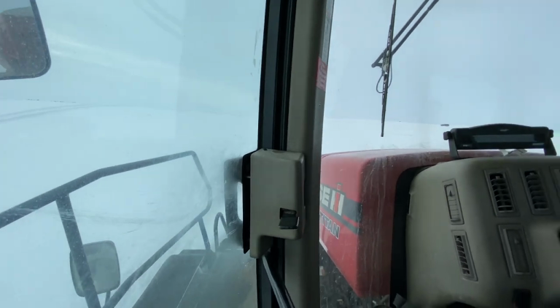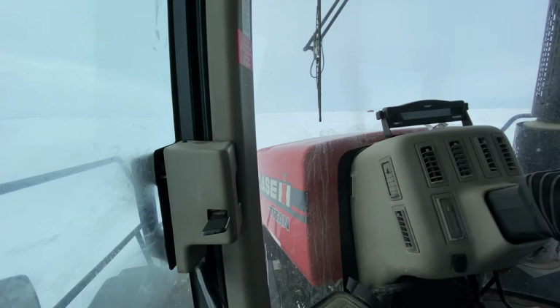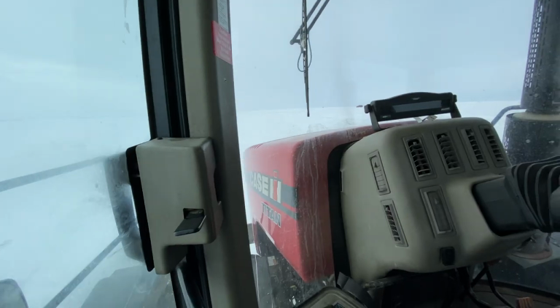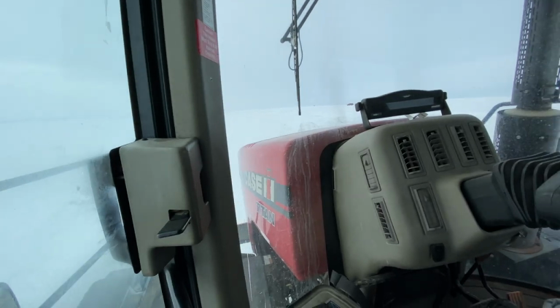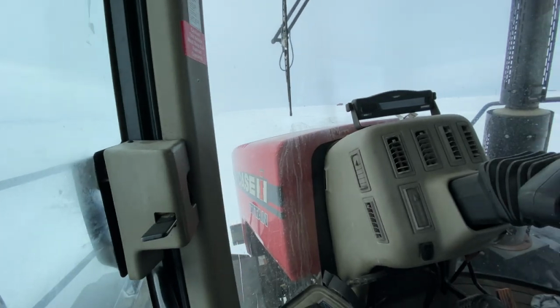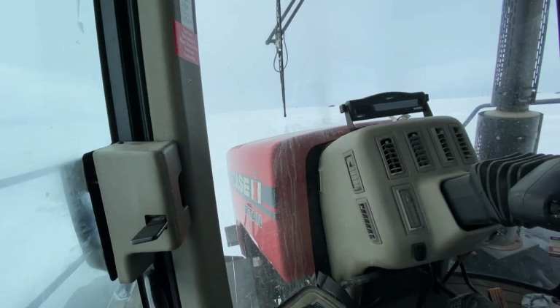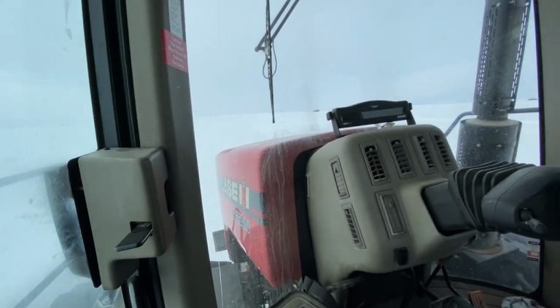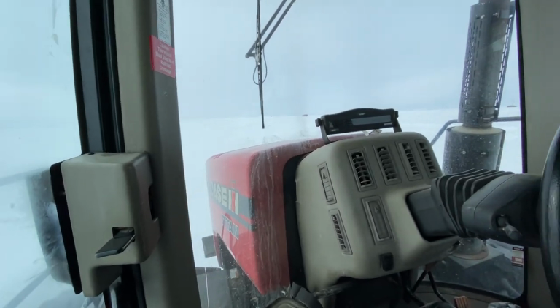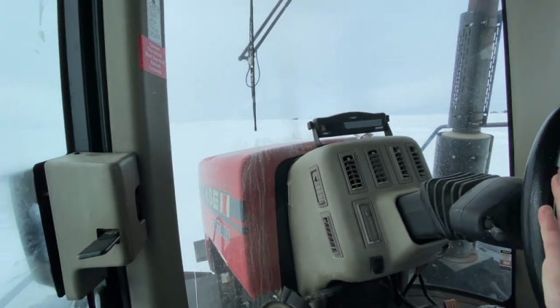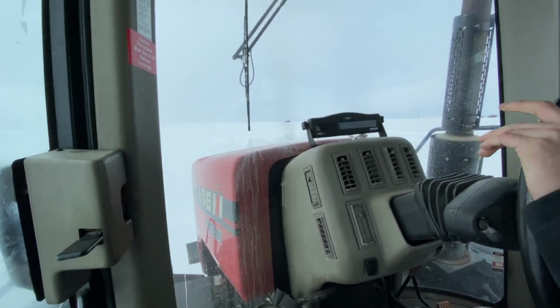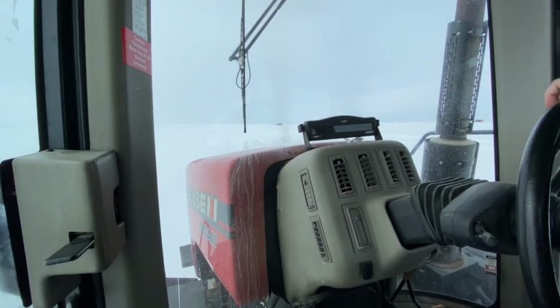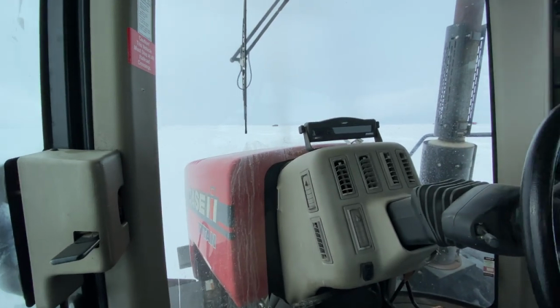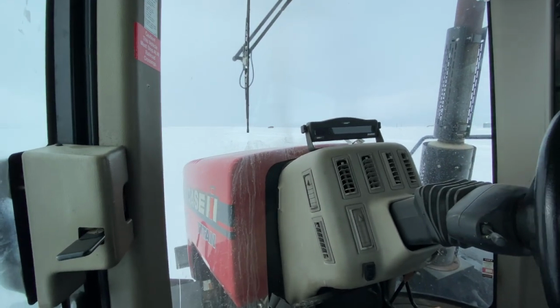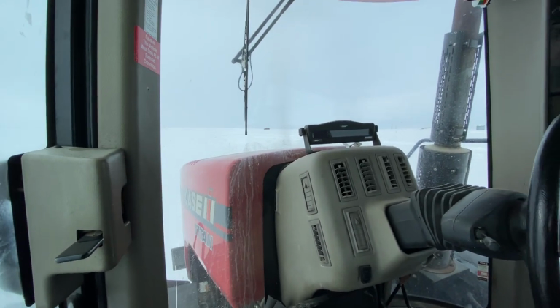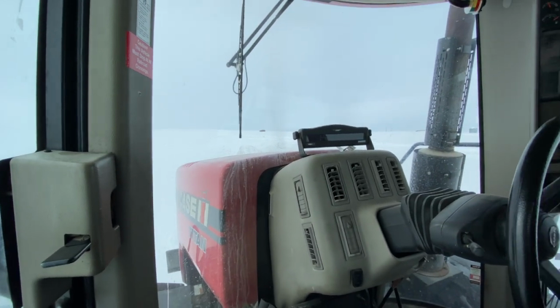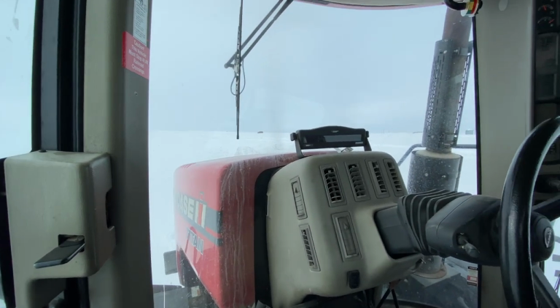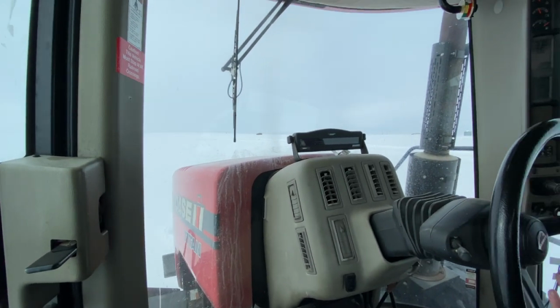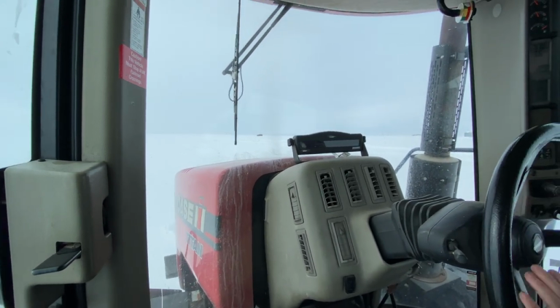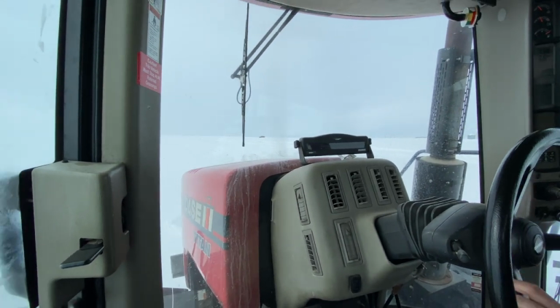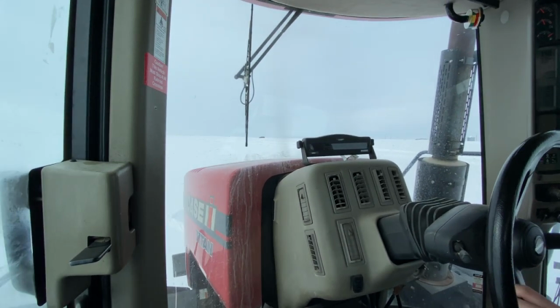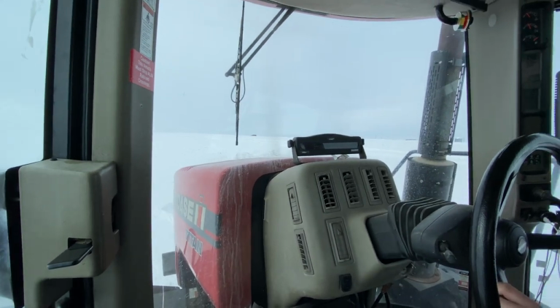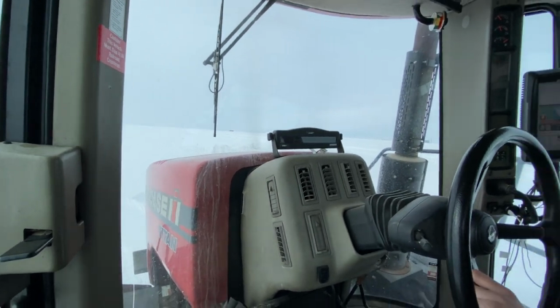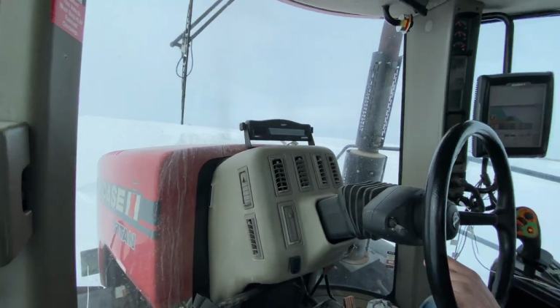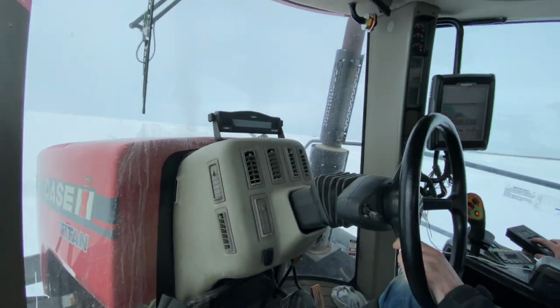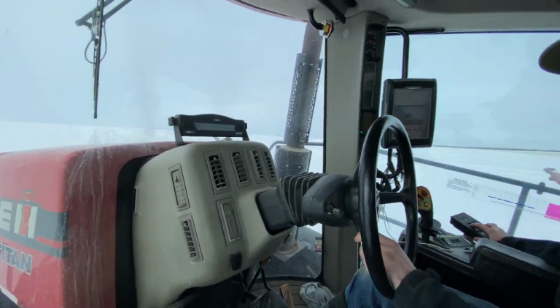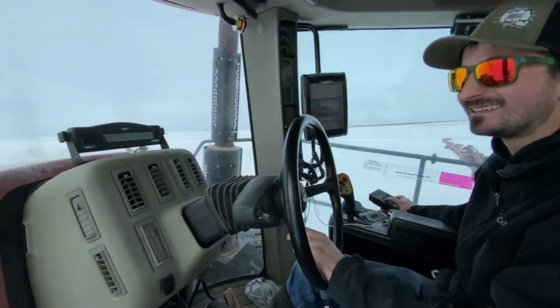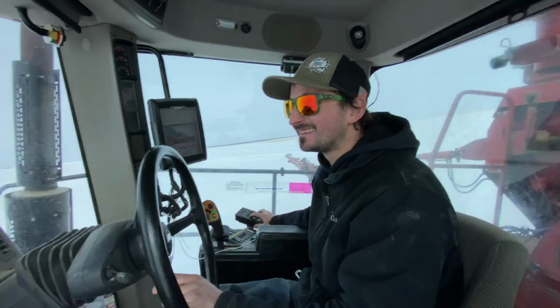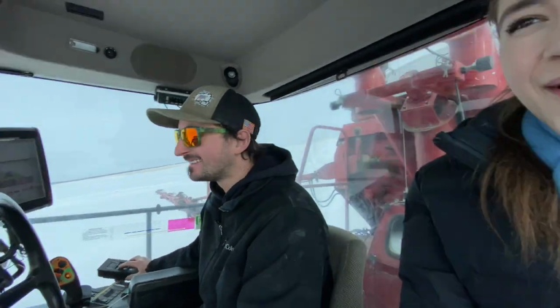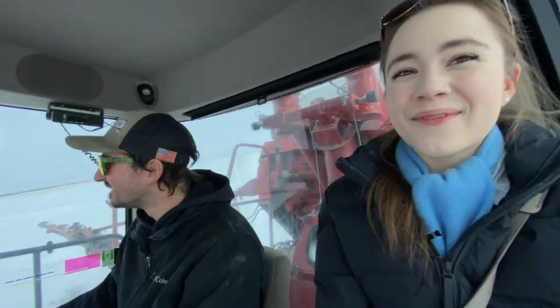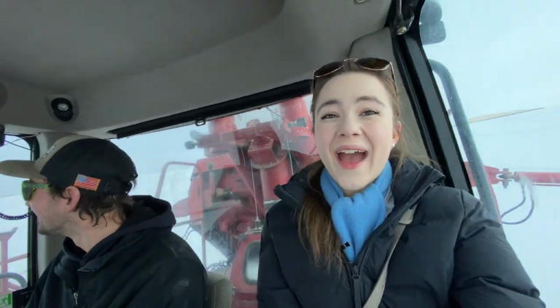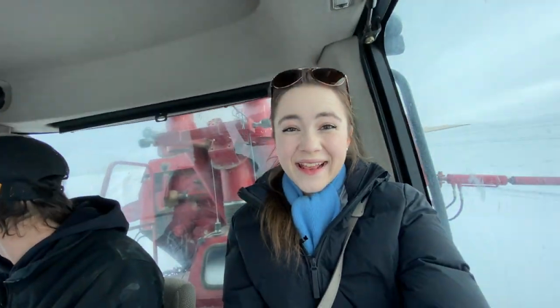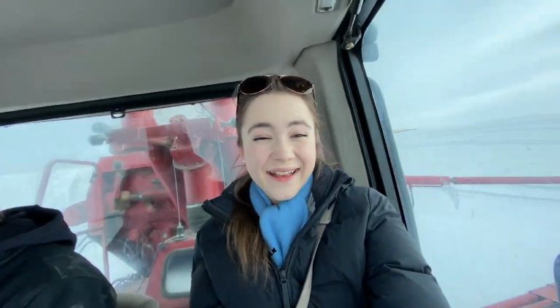Yeah, I guess we're going to have to do it from the other side. Yes, we did make it up that hill.